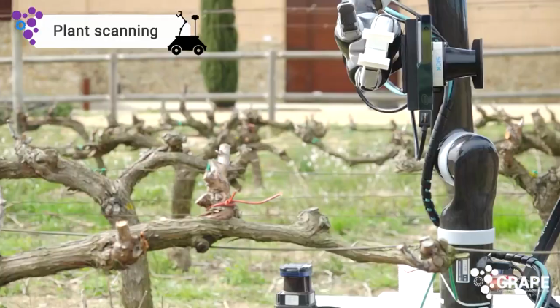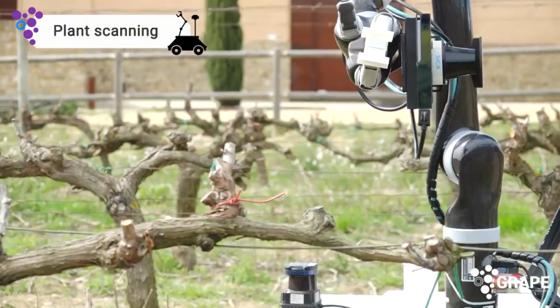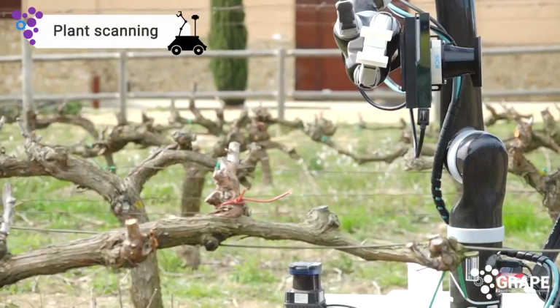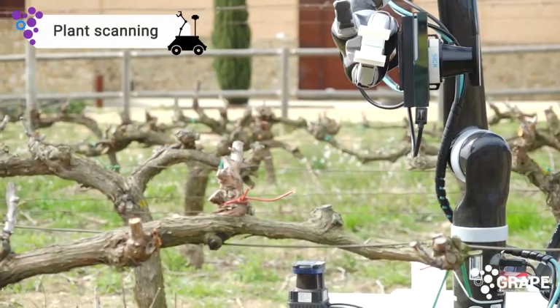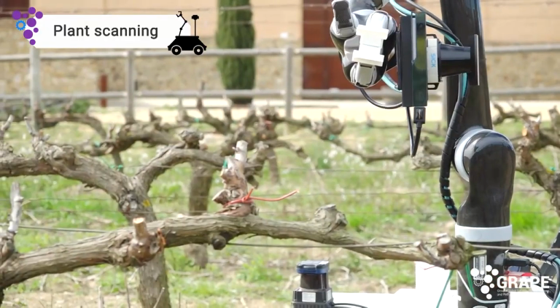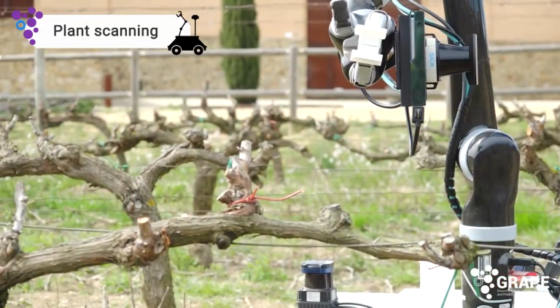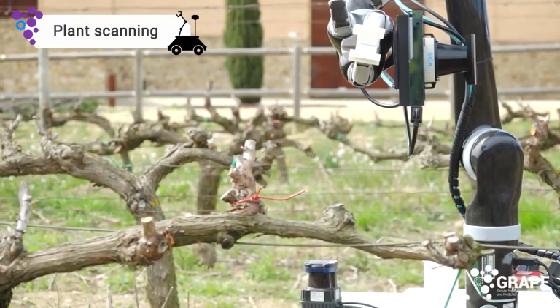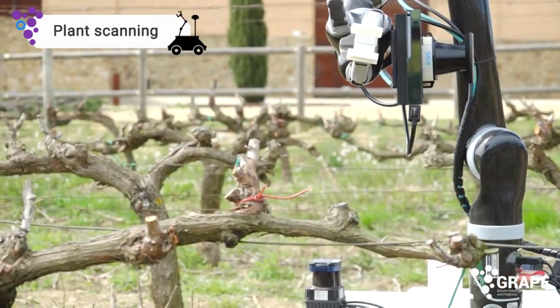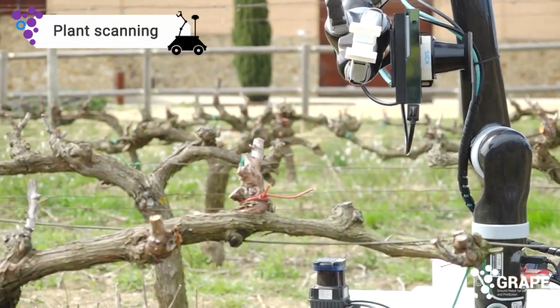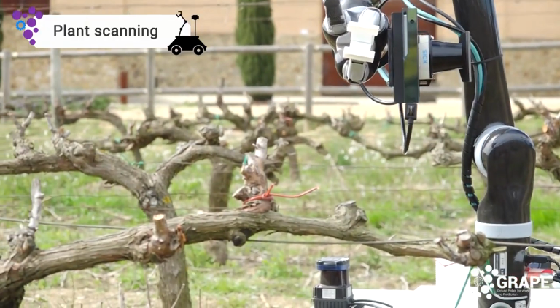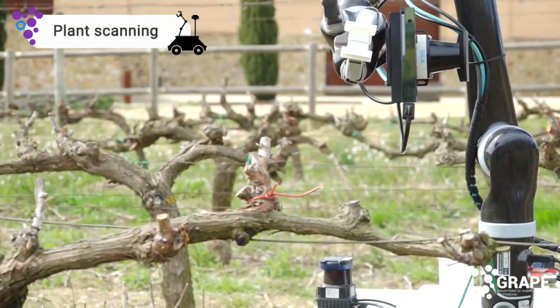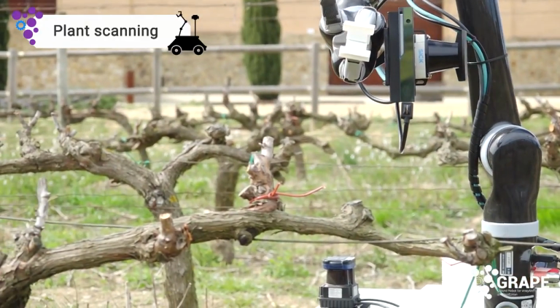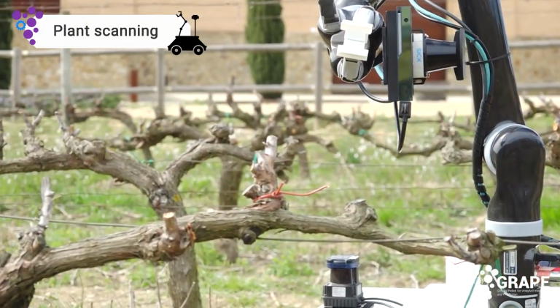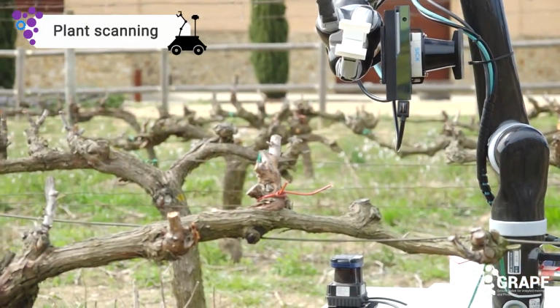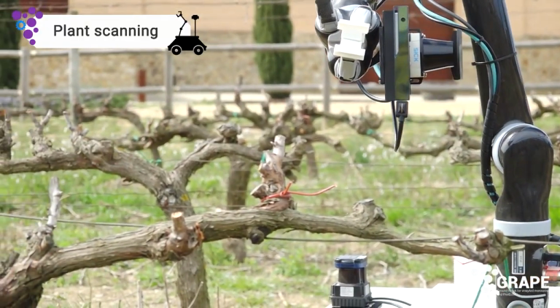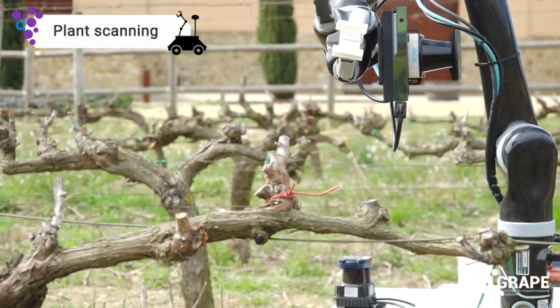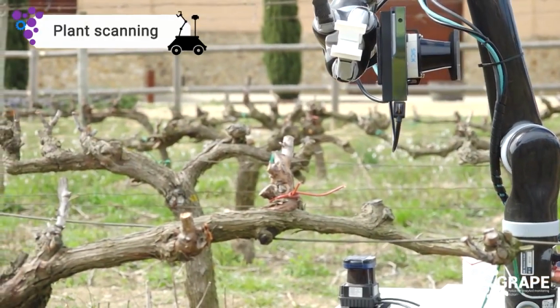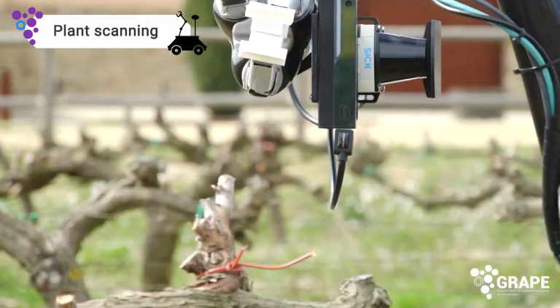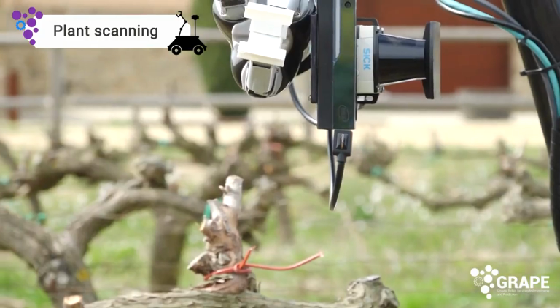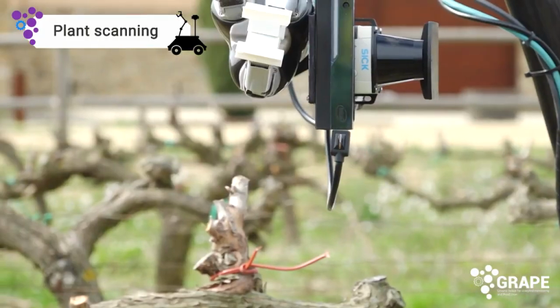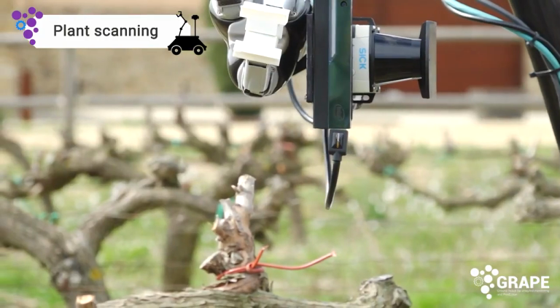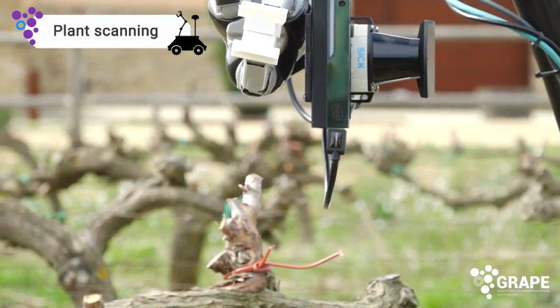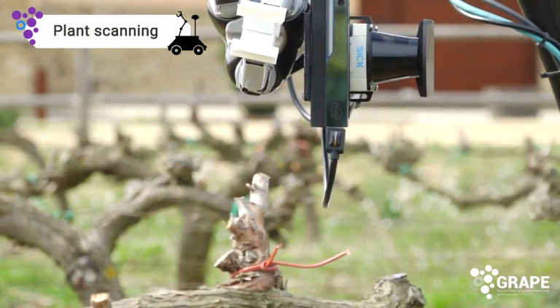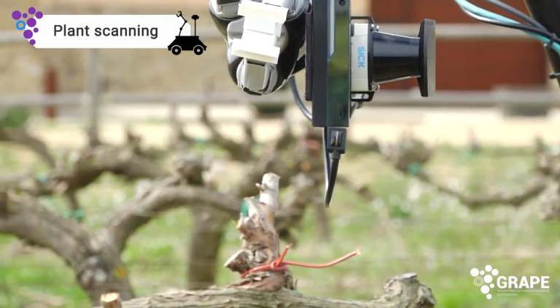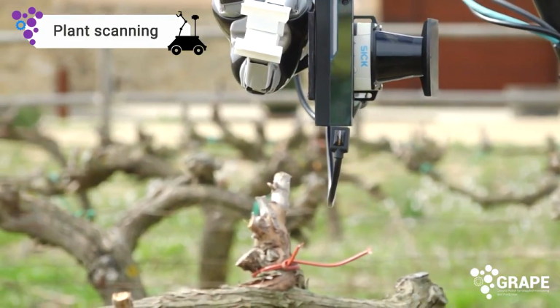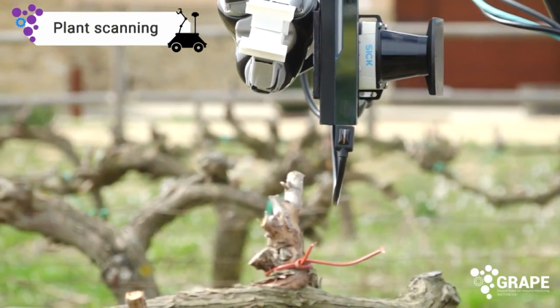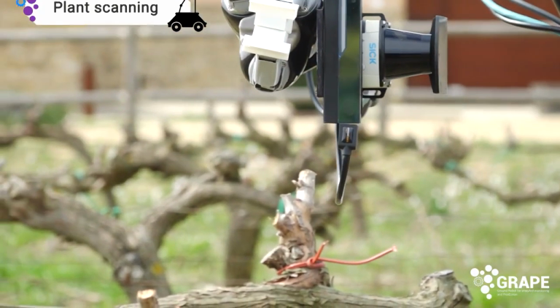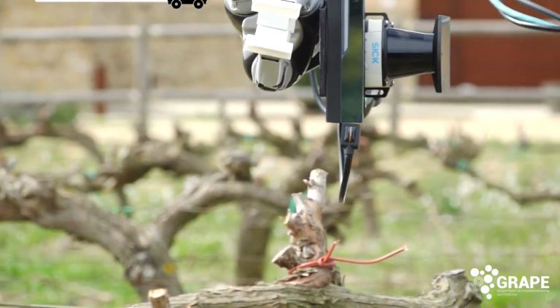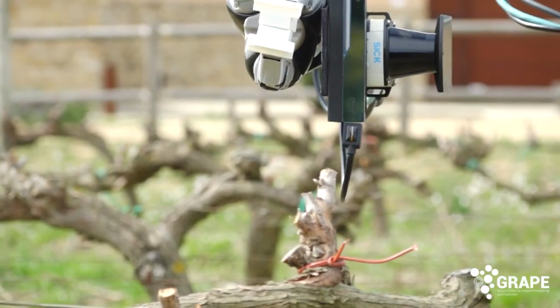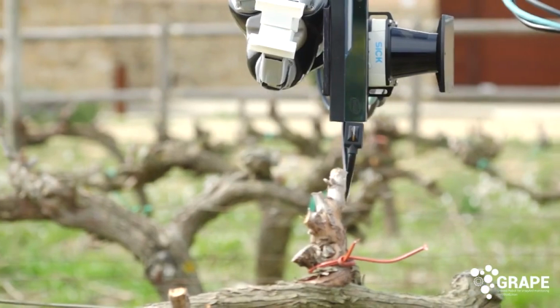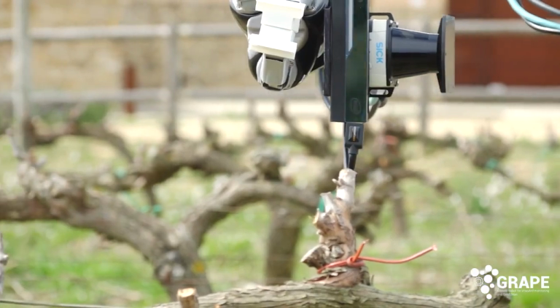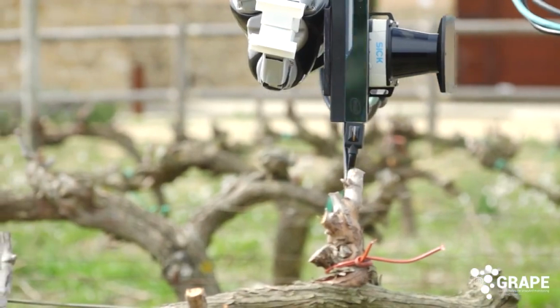The target plant is scanned and the software decides the best location to hang the dispenser.